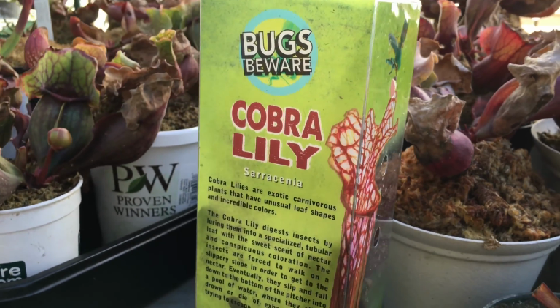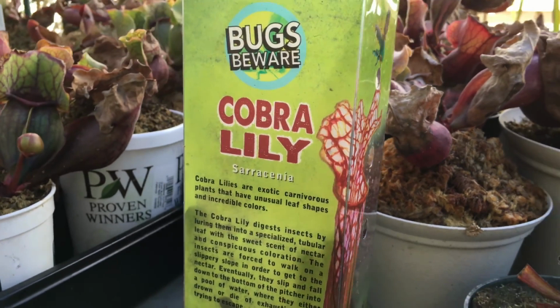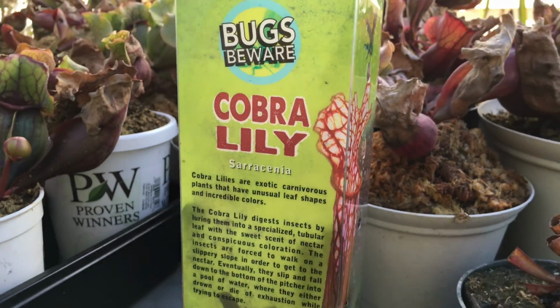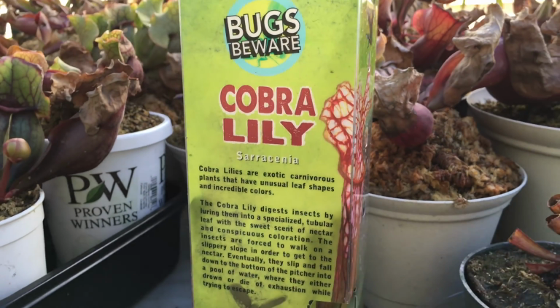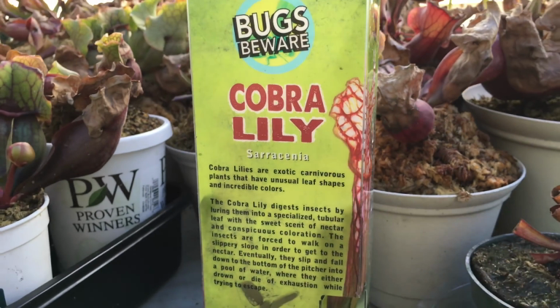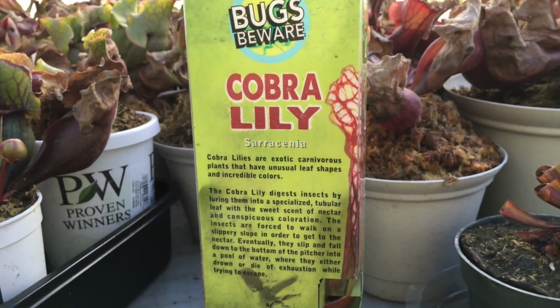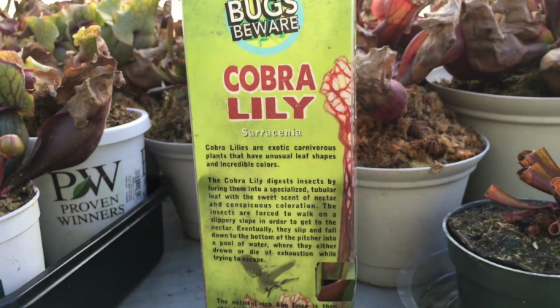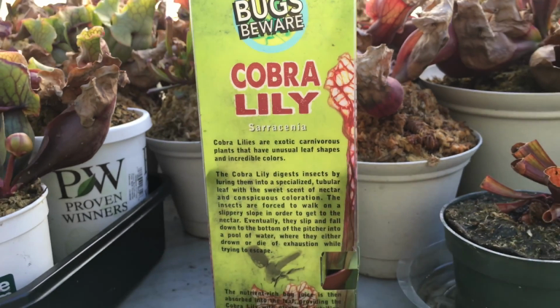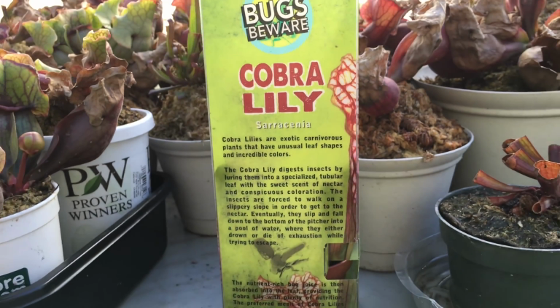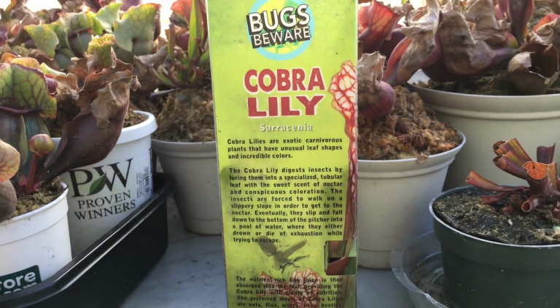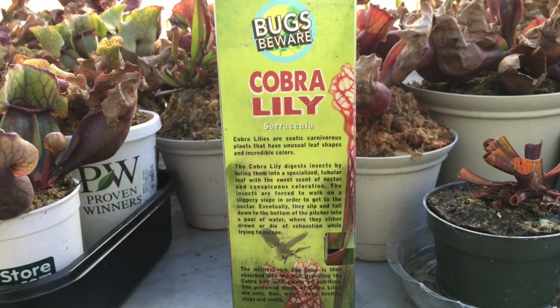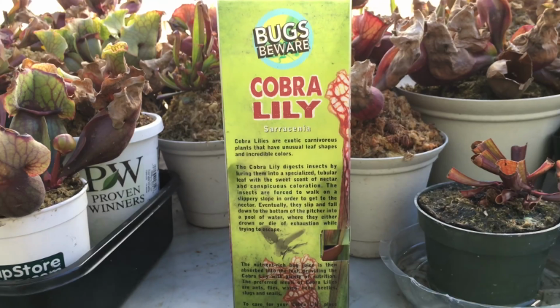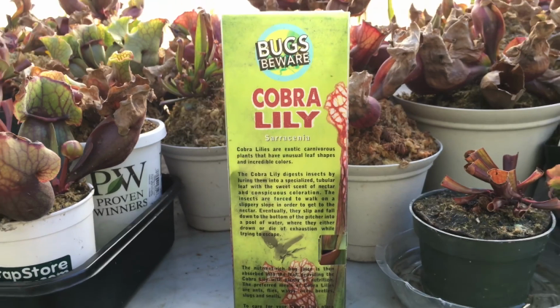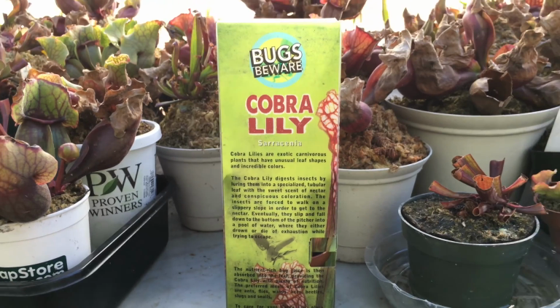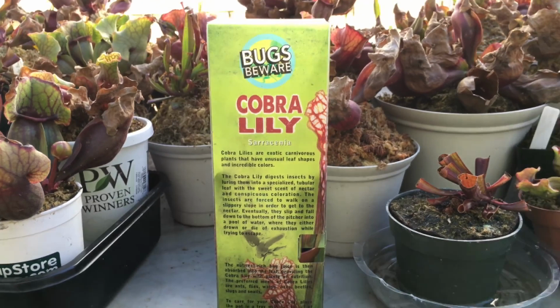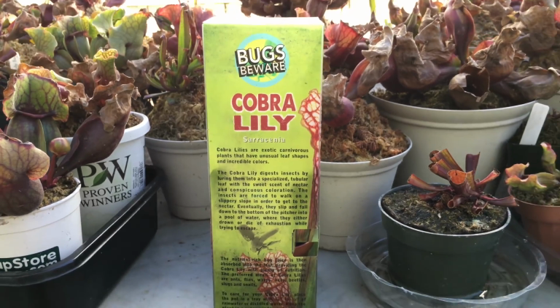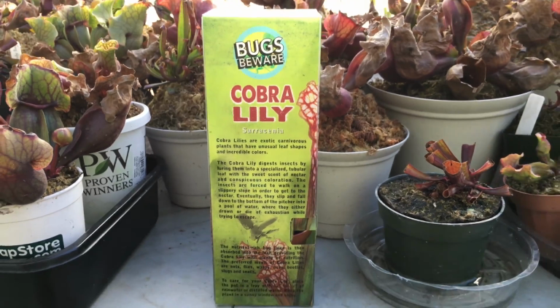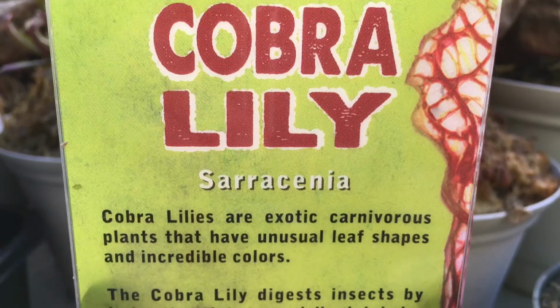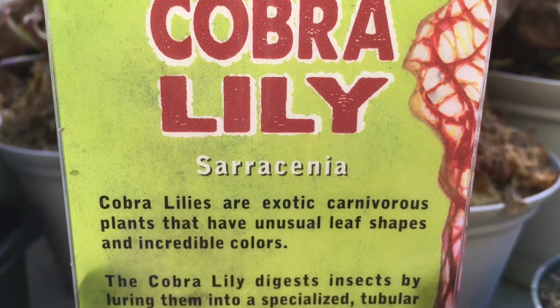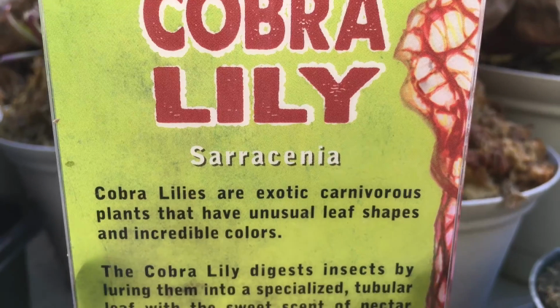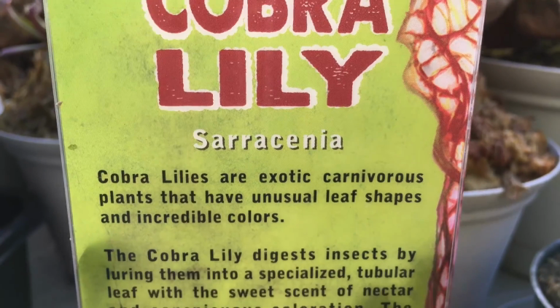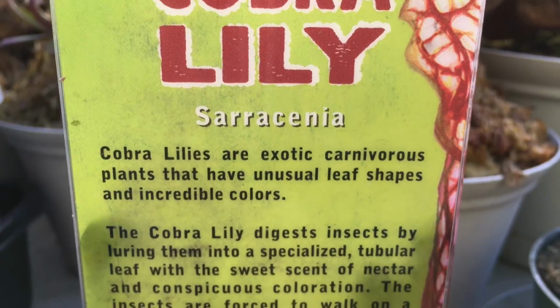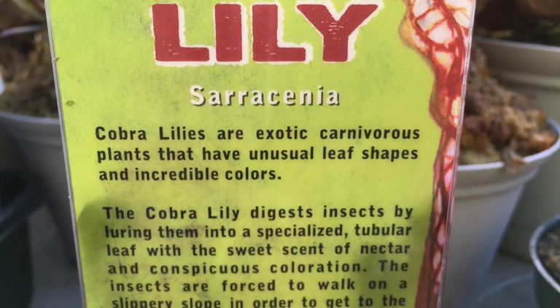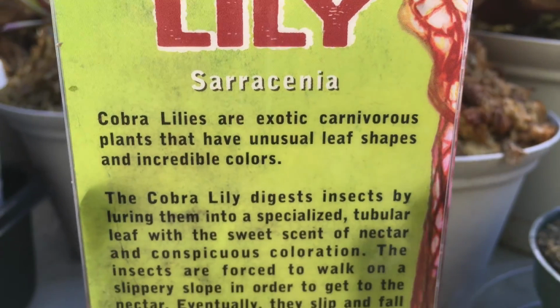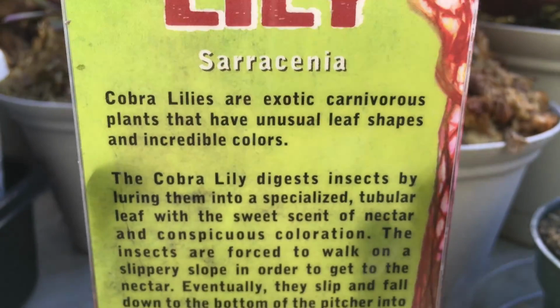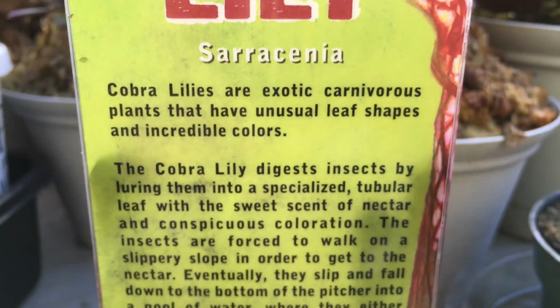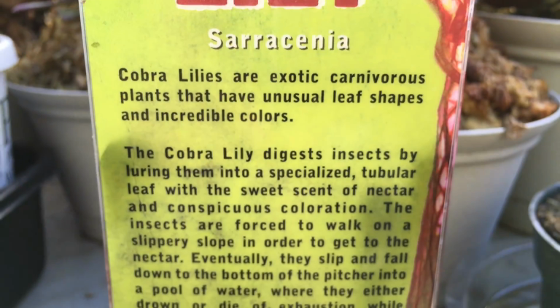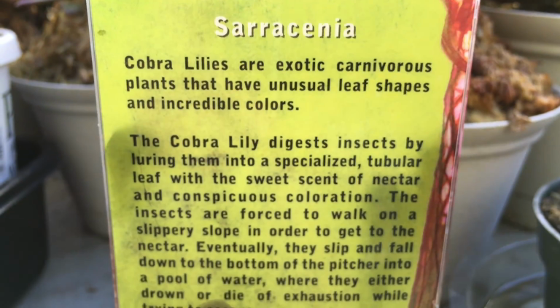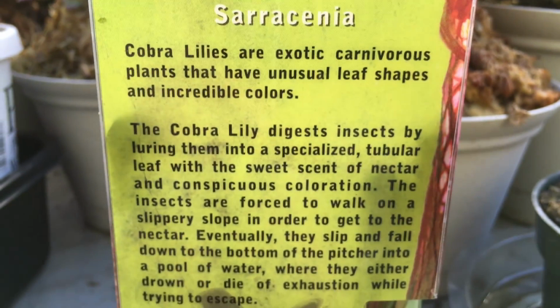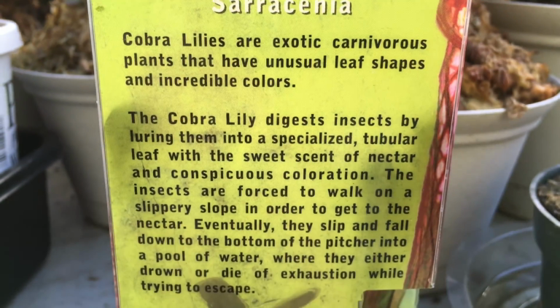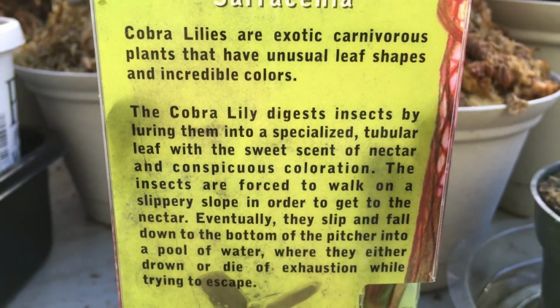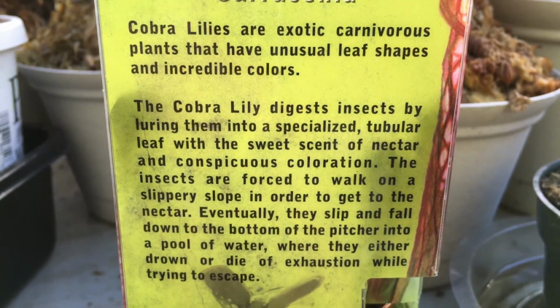Usually I love purchasing carnivorous plants from Home Depot or Lowe's because it makes me feel like I am saving the plant, and really I am. I'm pretty sure they don't give the correct water to the plants.